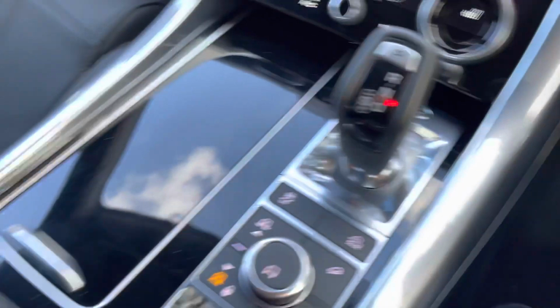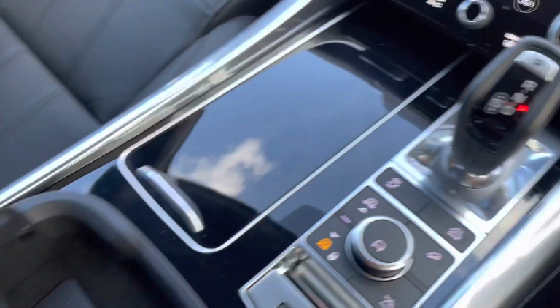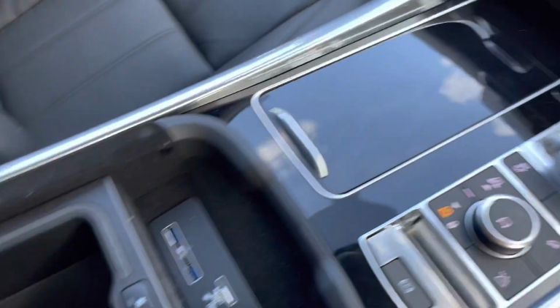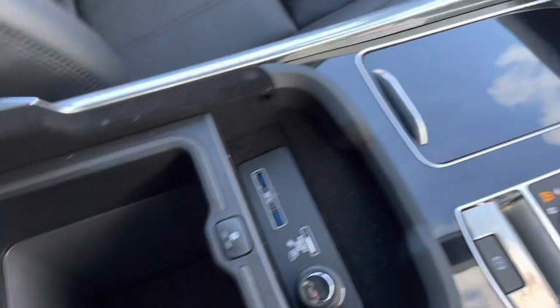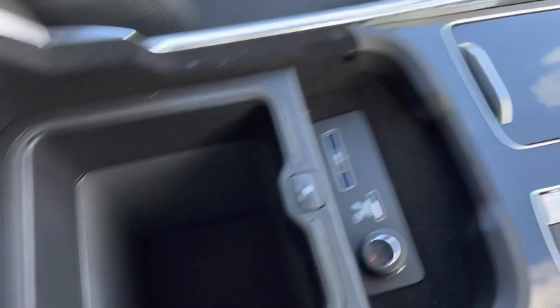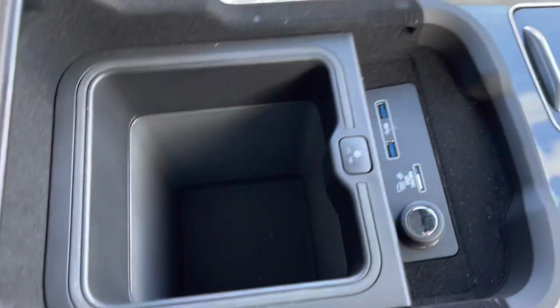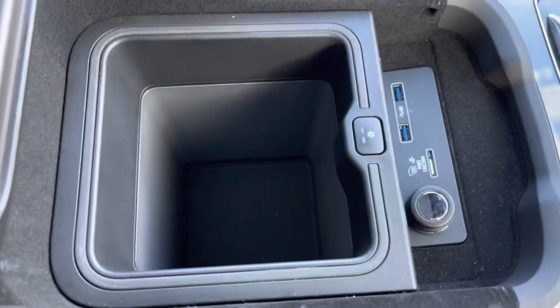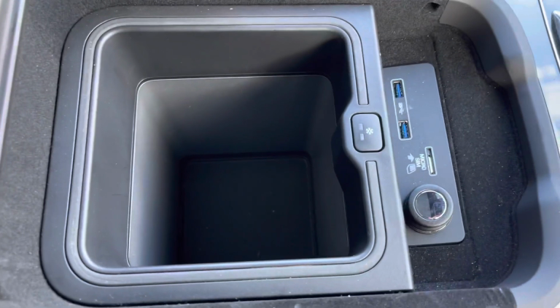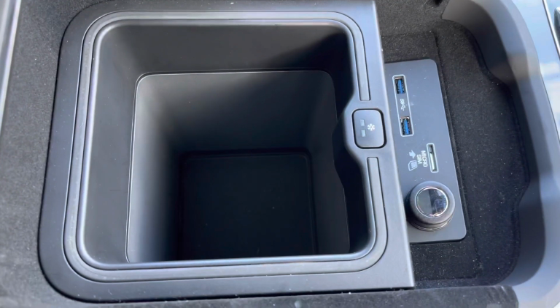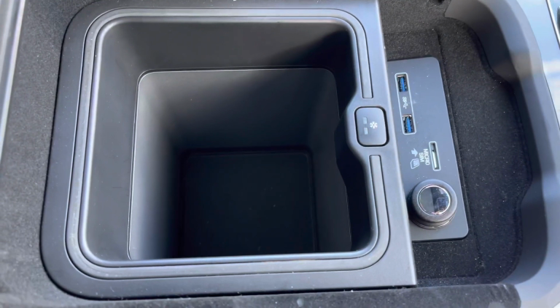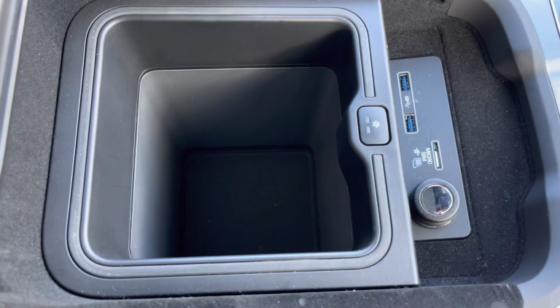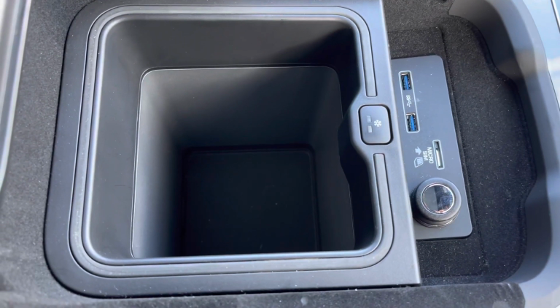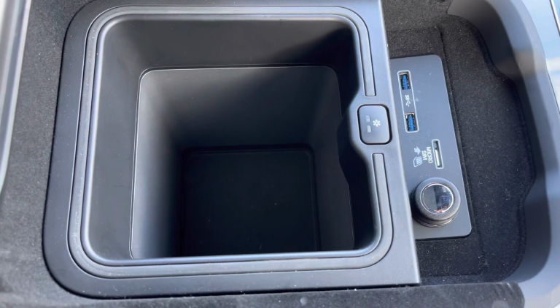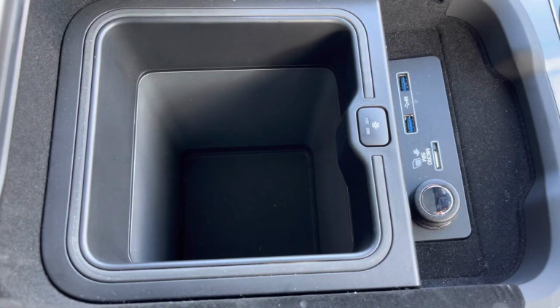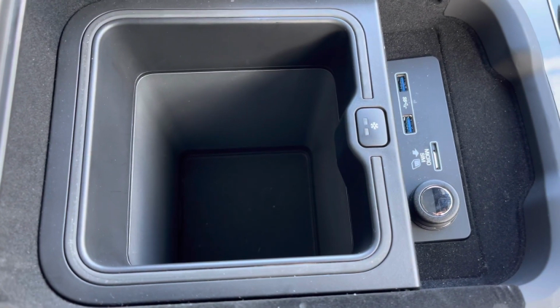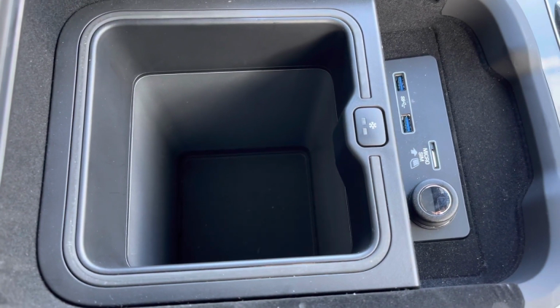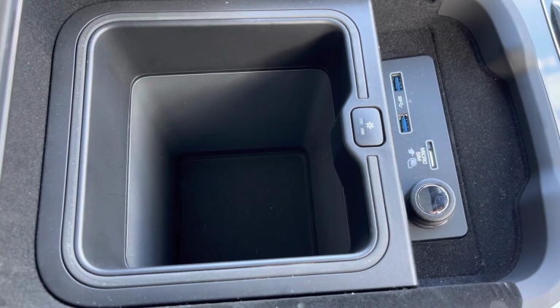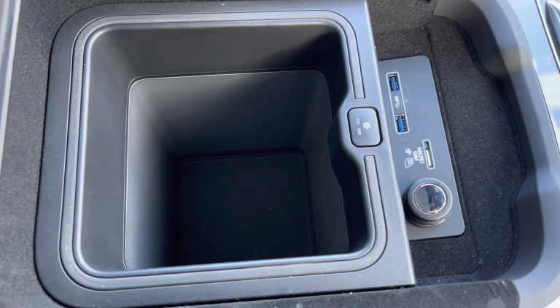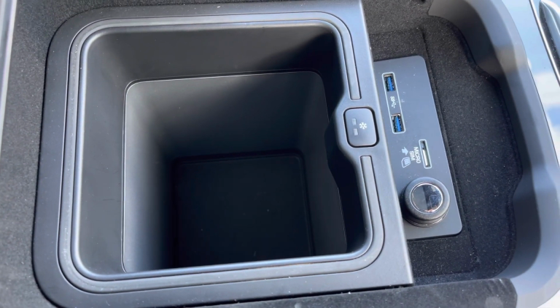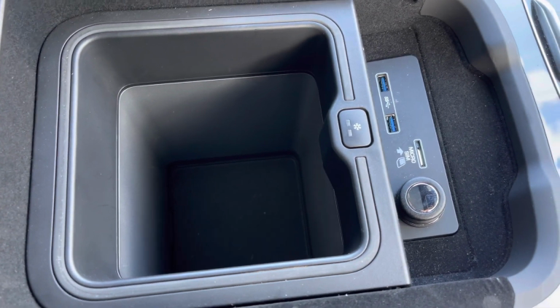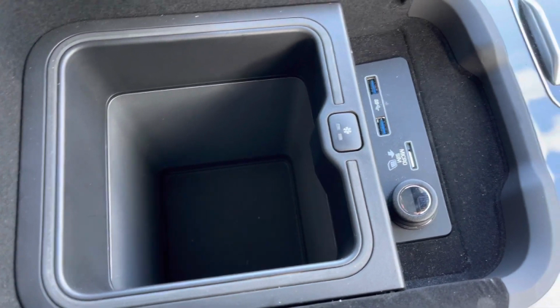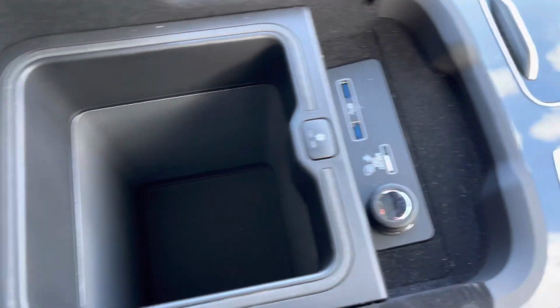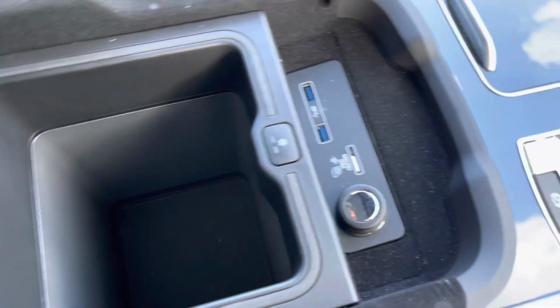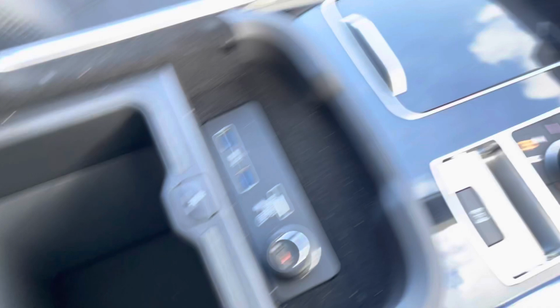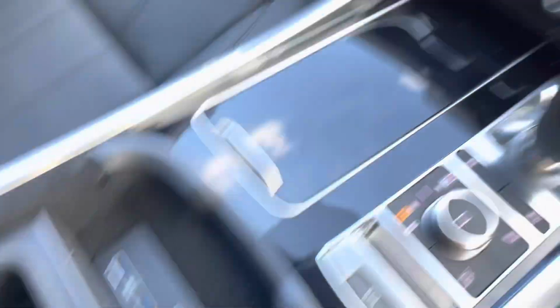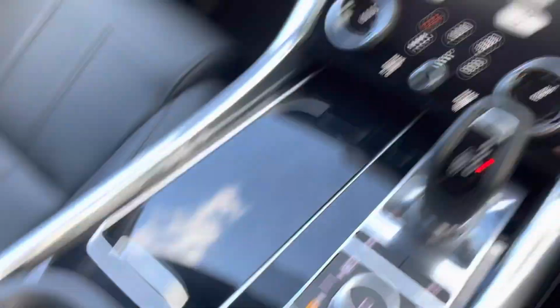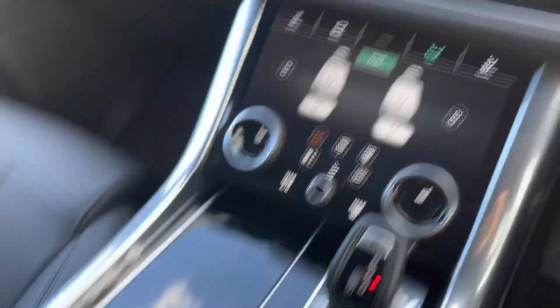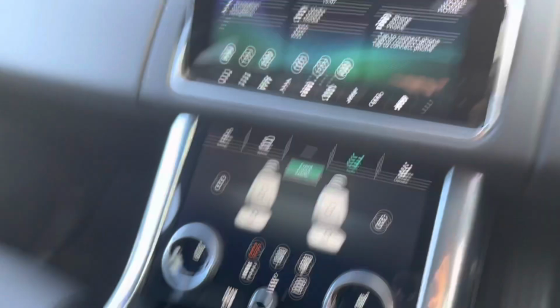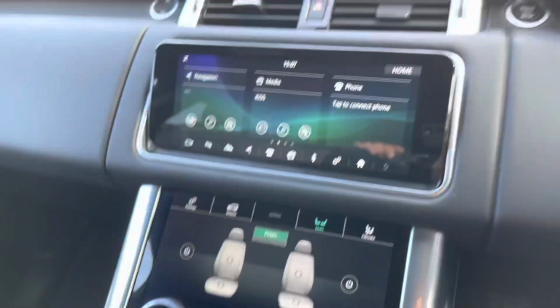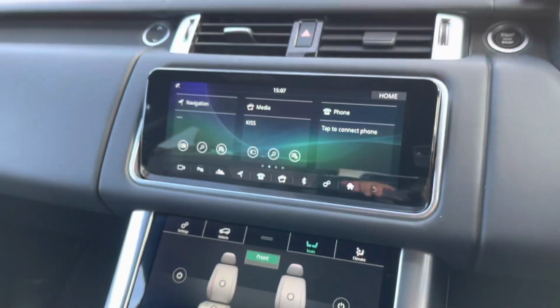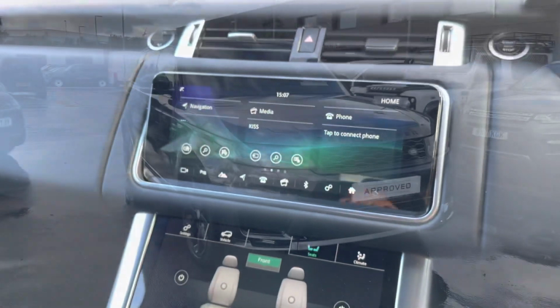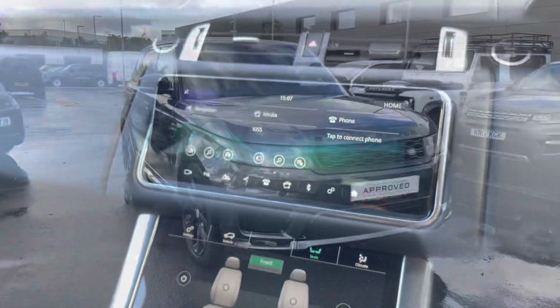In your armrest you have a cooler compartment which is really practical for long journeys and keeping refreshments cold.